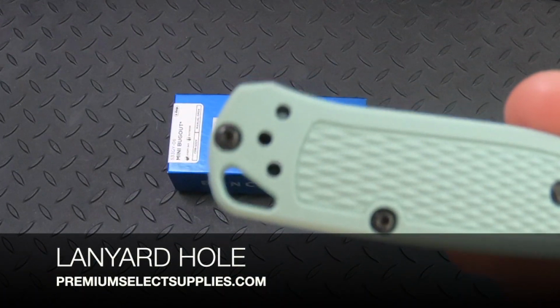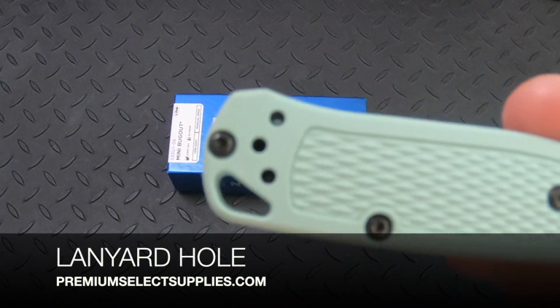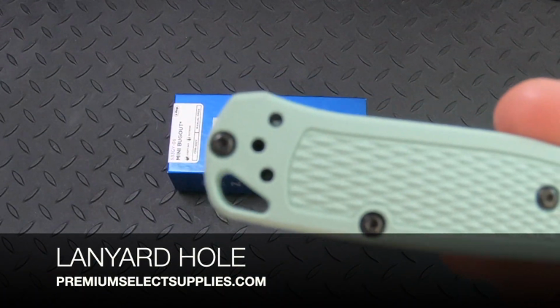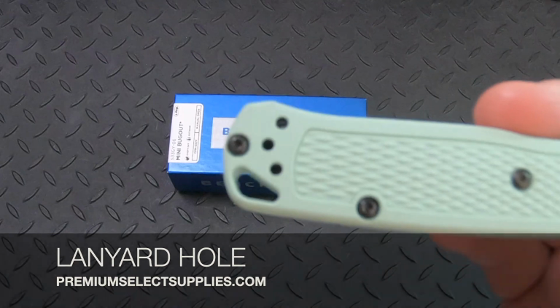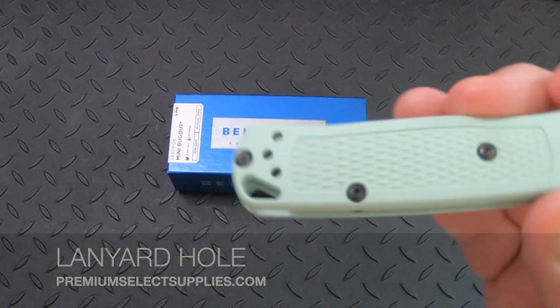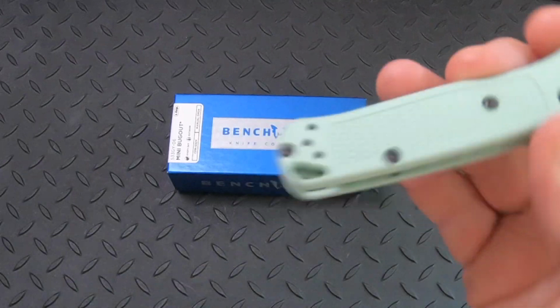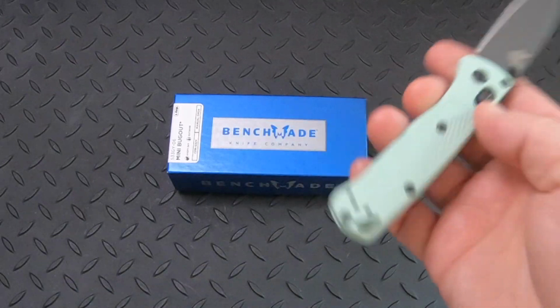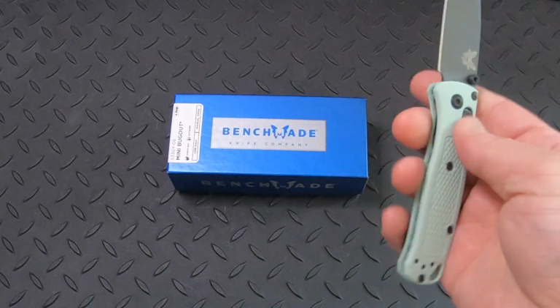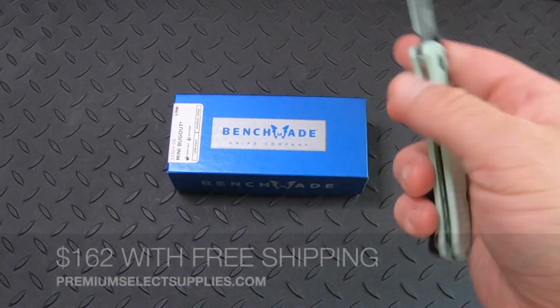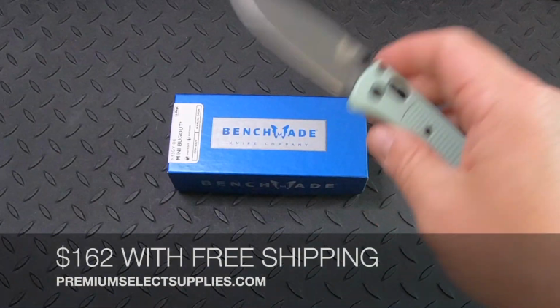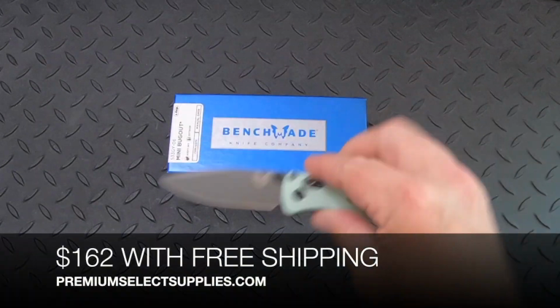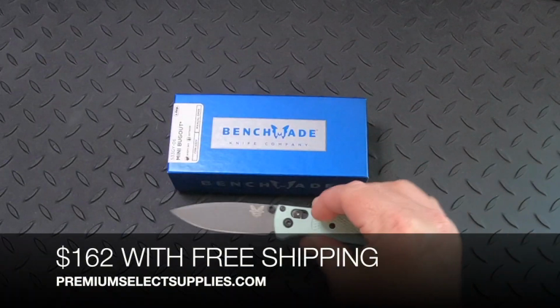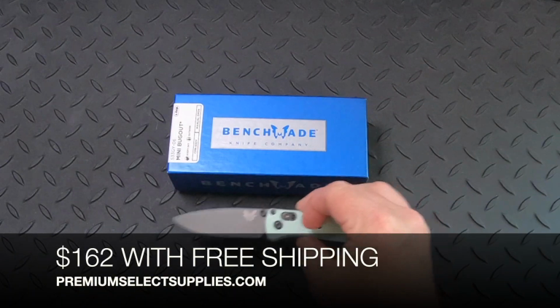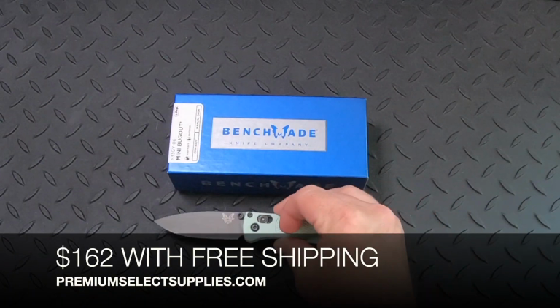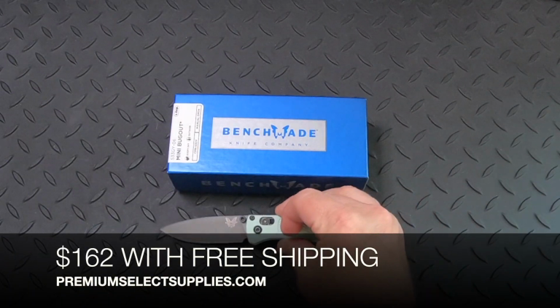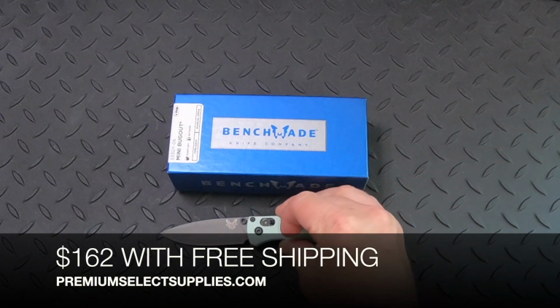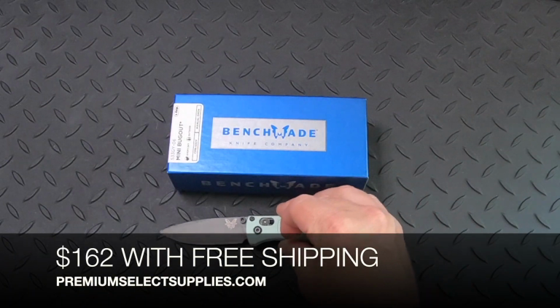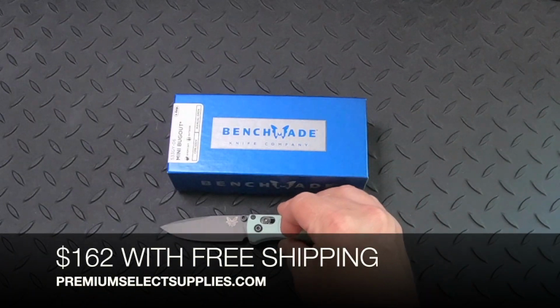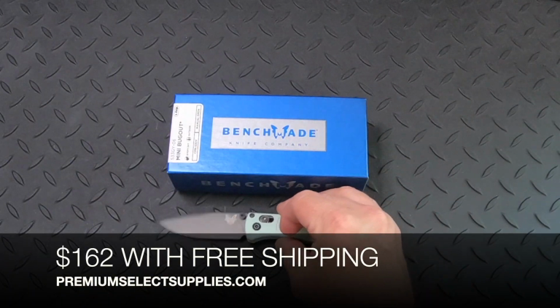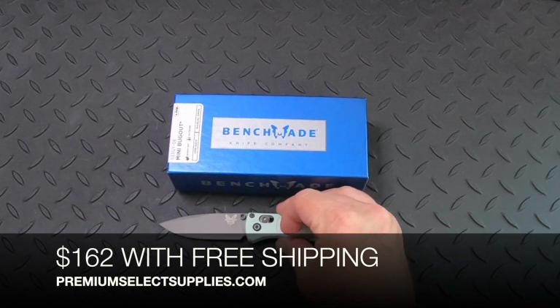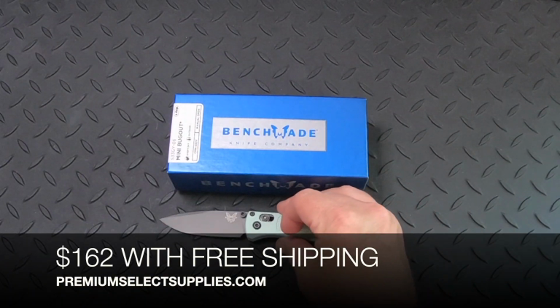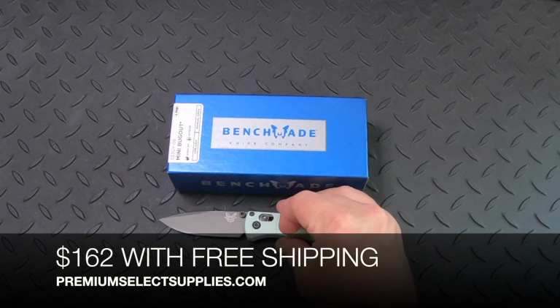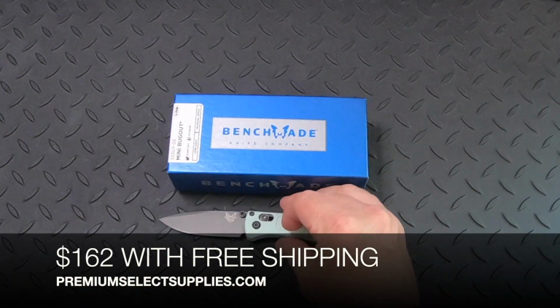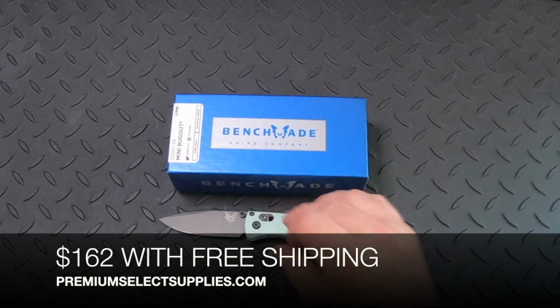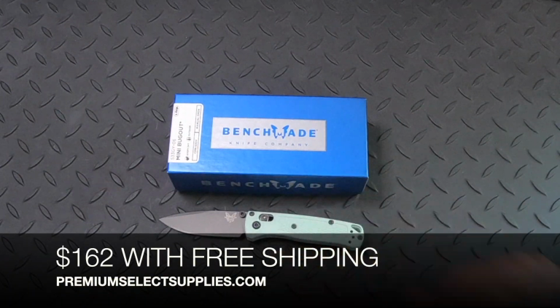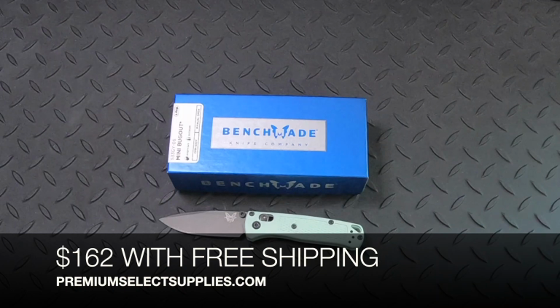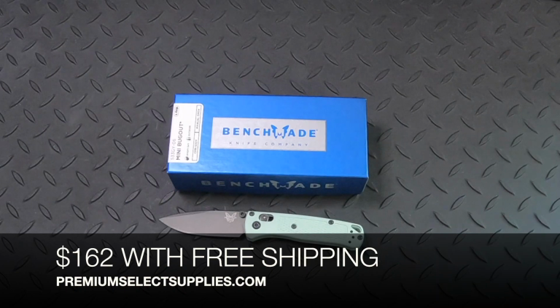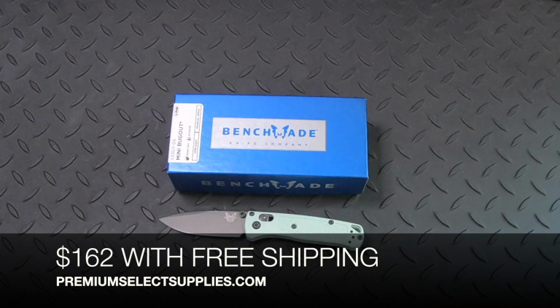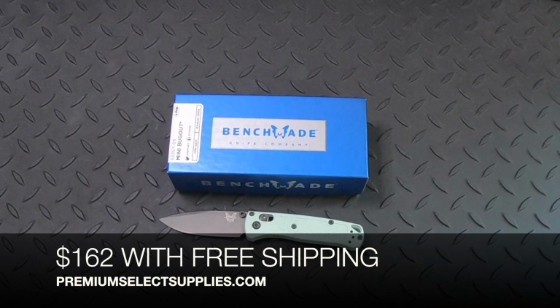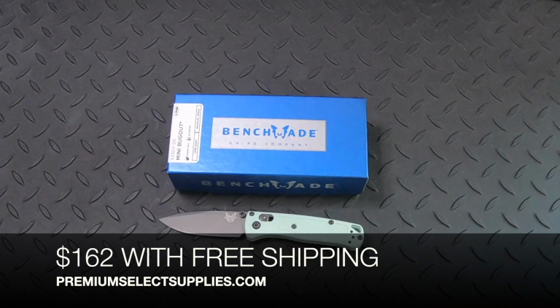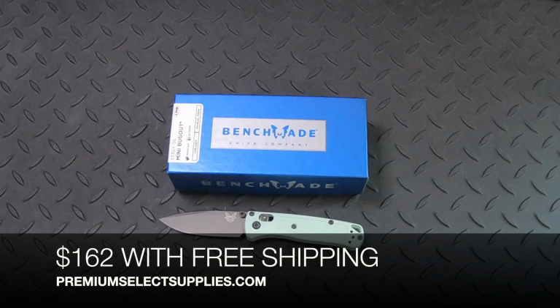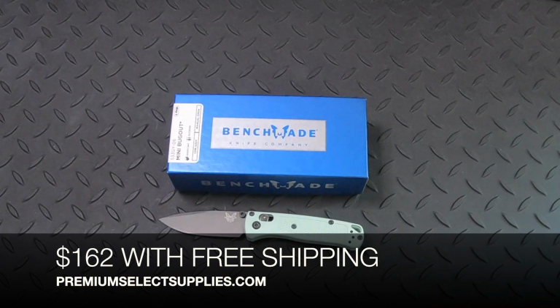This costs $162 with free shipping at PremiumSelectSupplies.com.